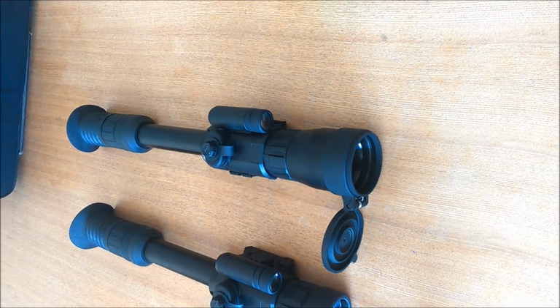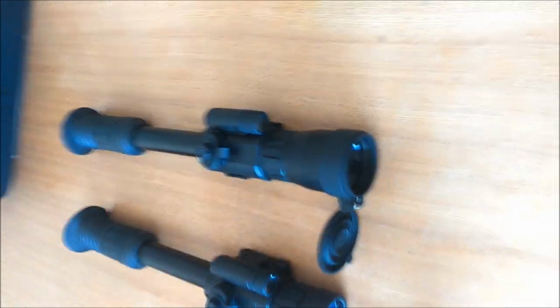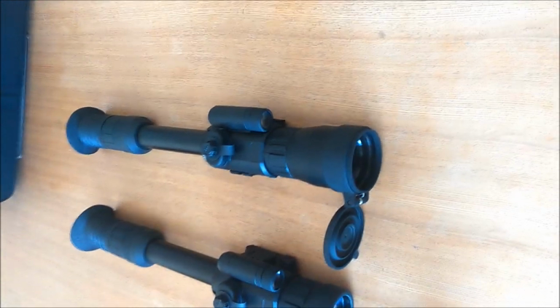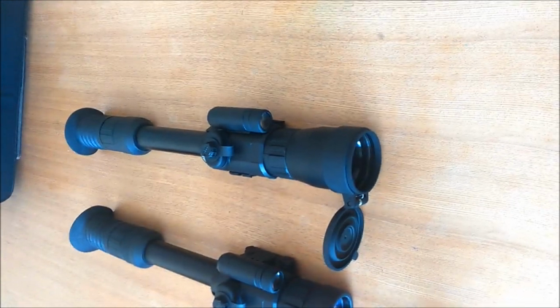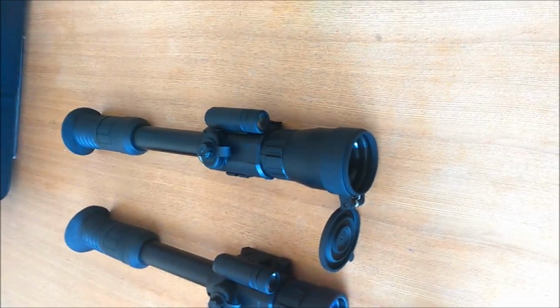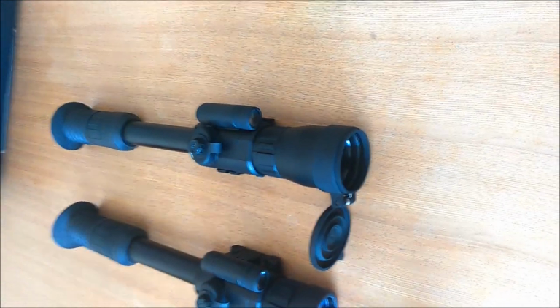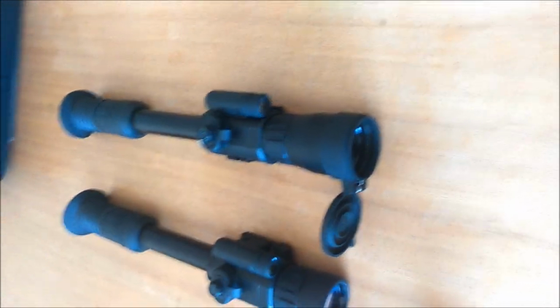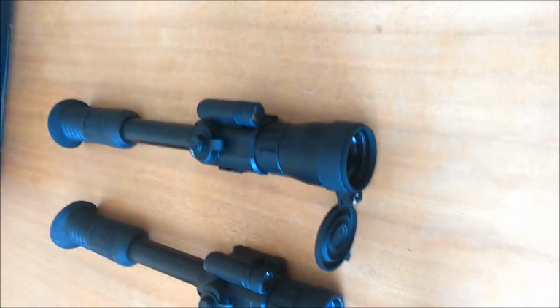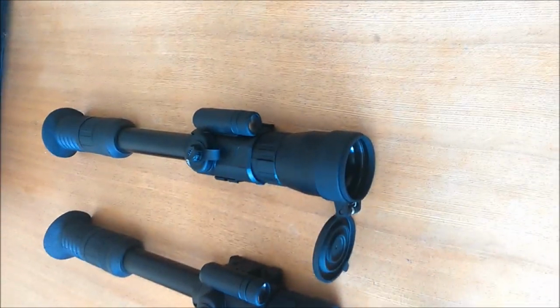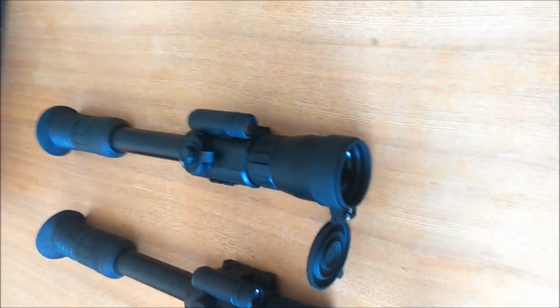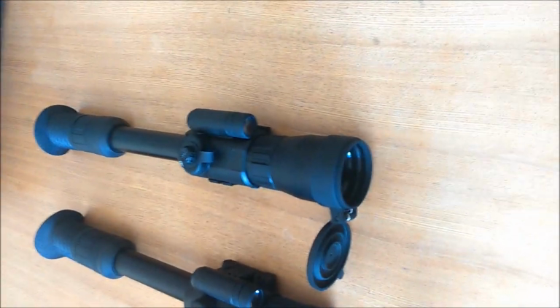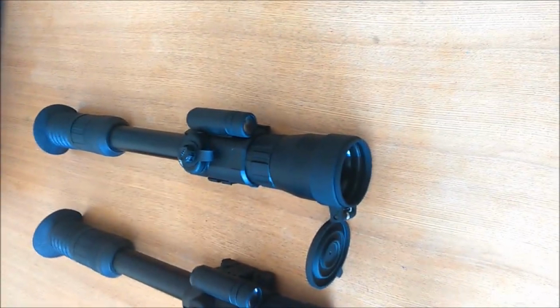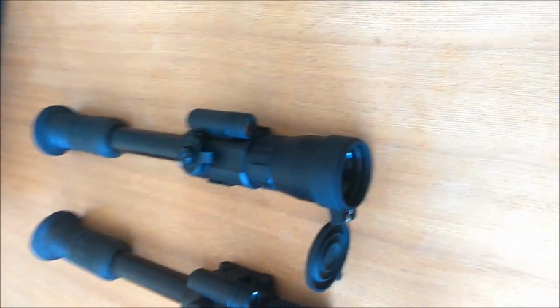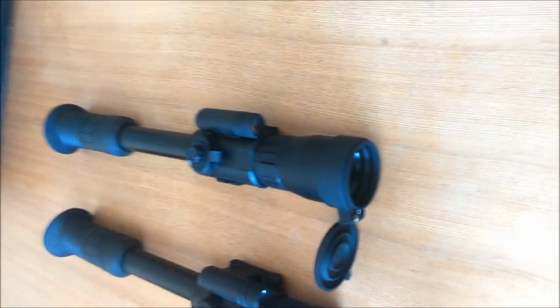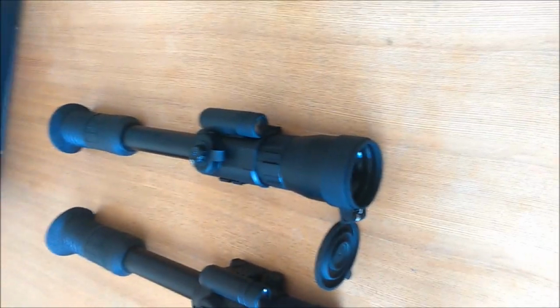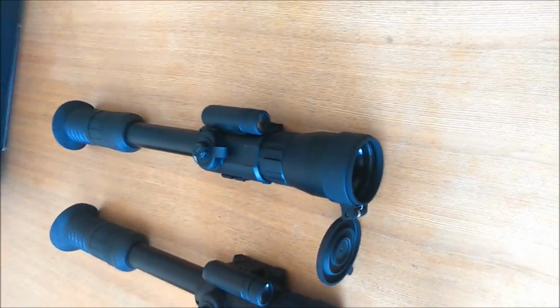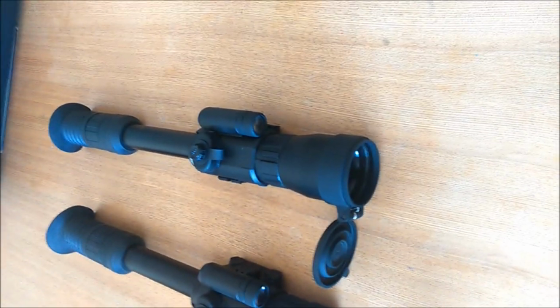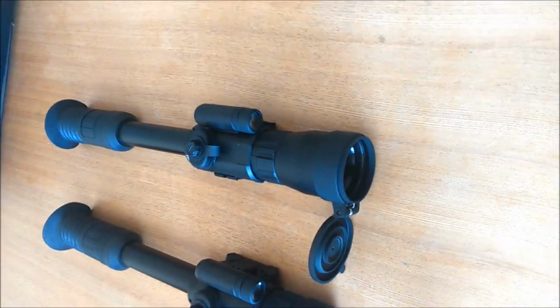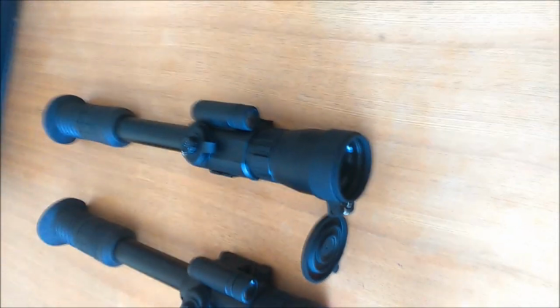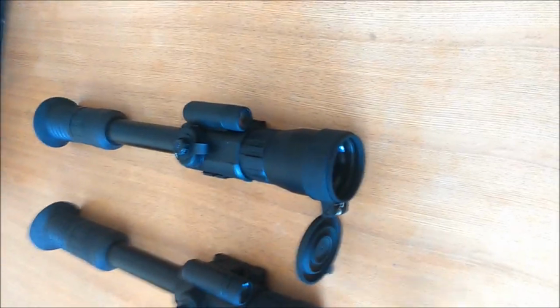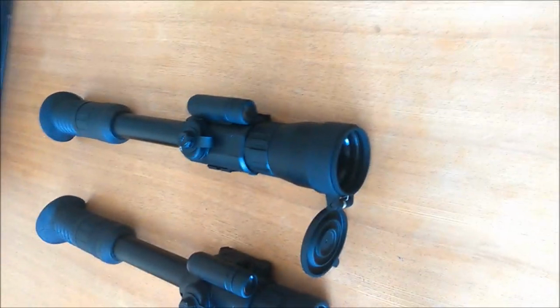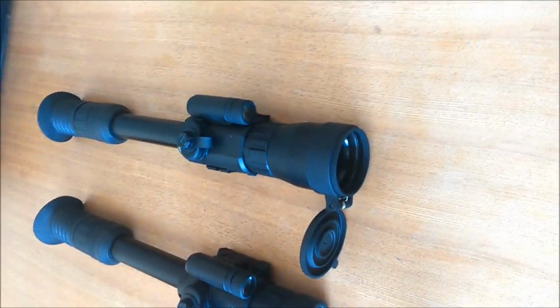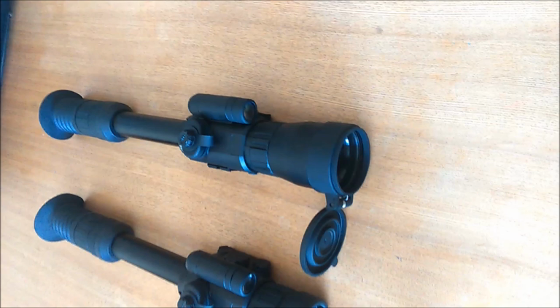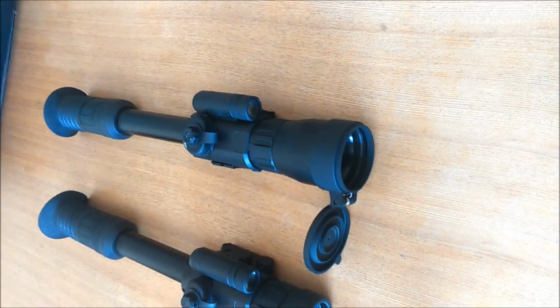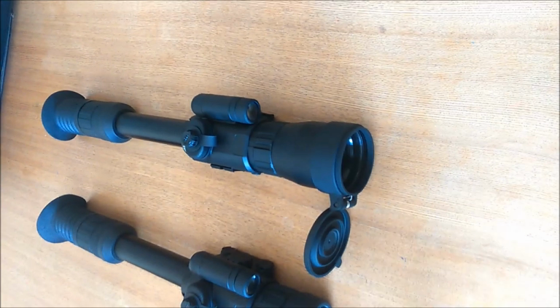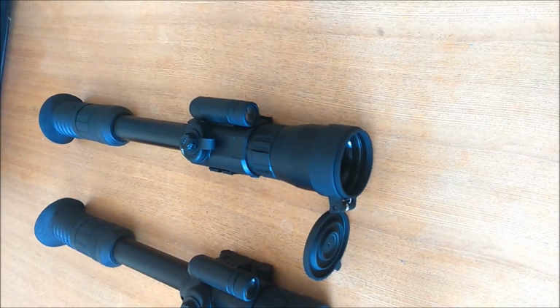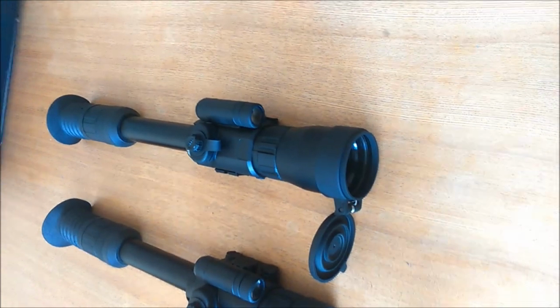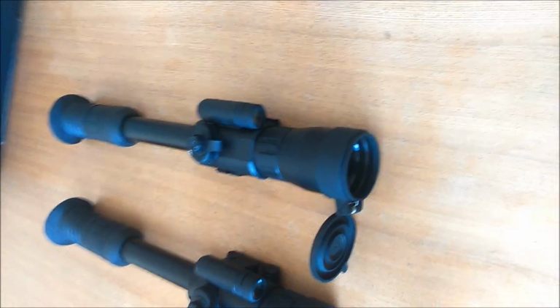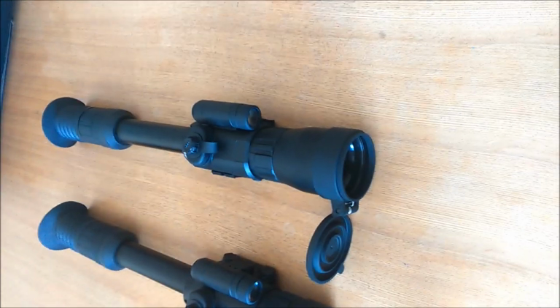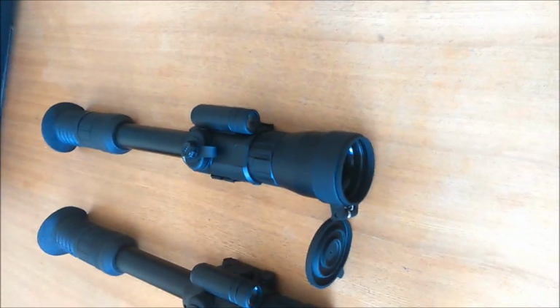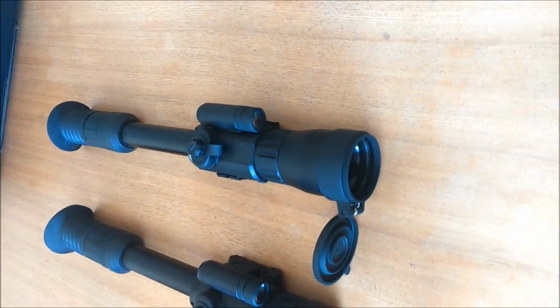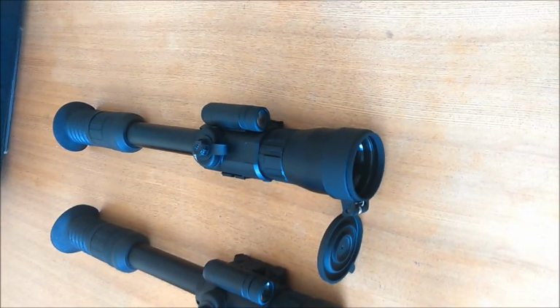Hi, welcome back to Drew's Lab. We've had some questions over the past couple of days on photon doublers.